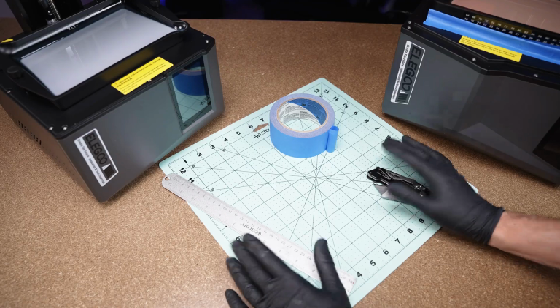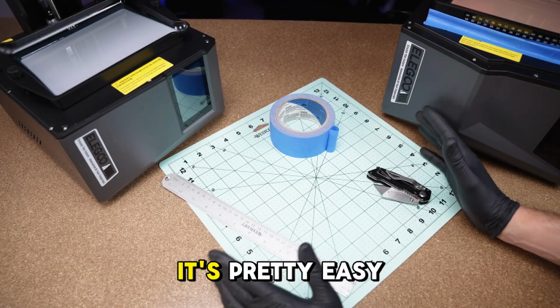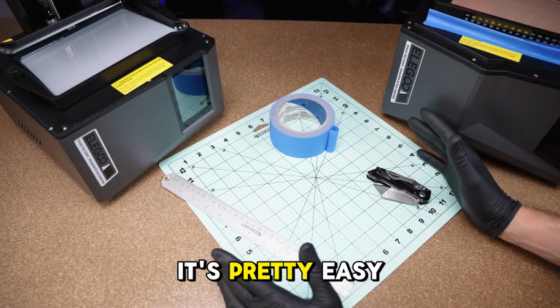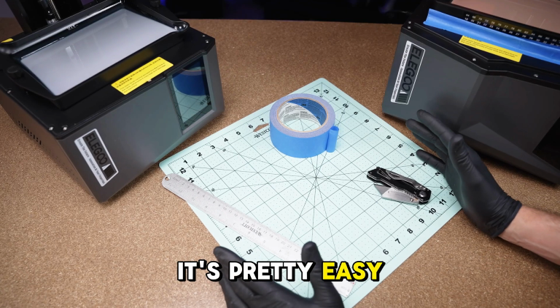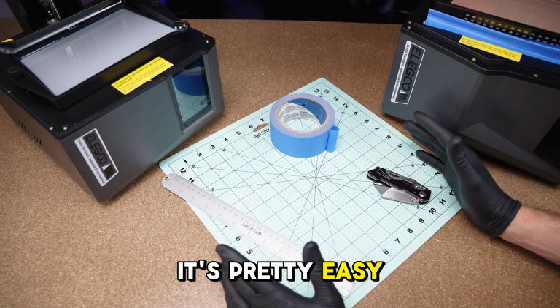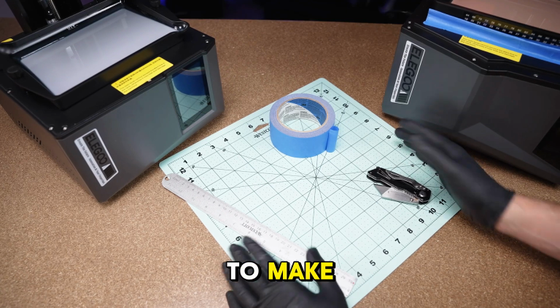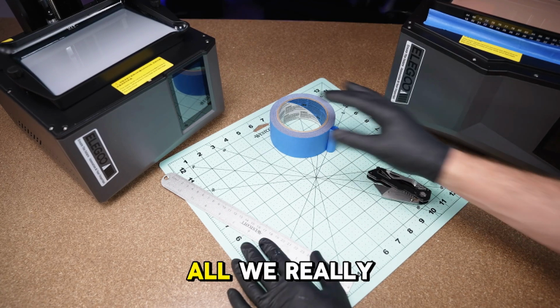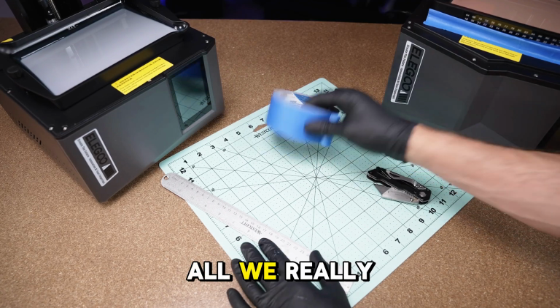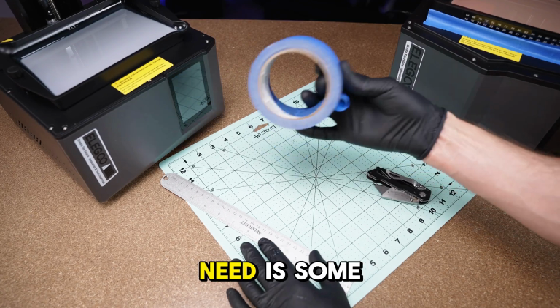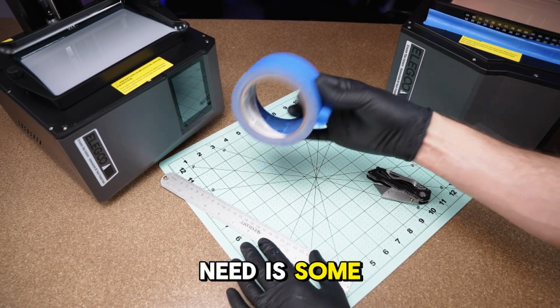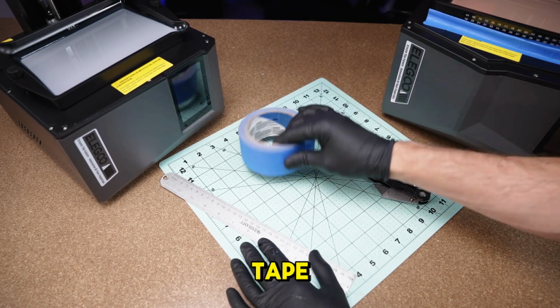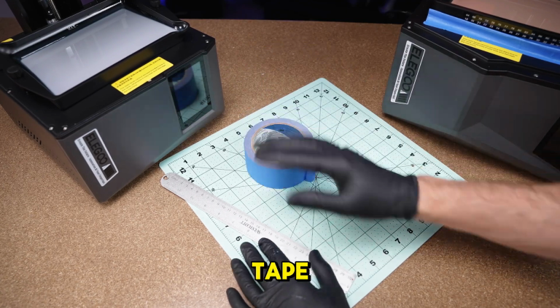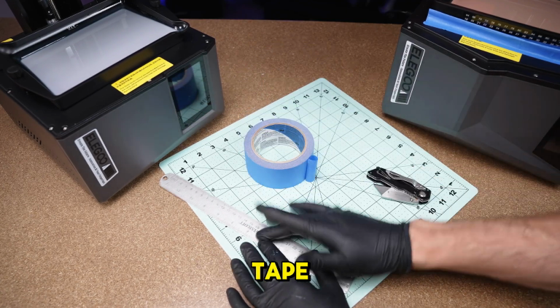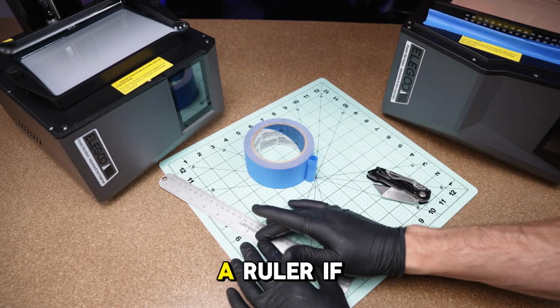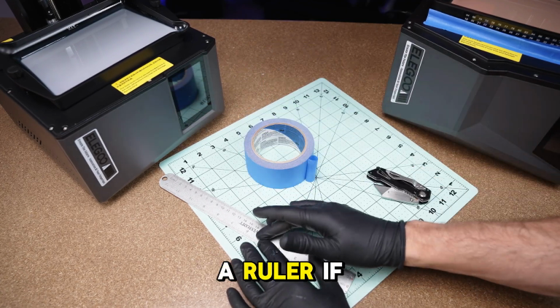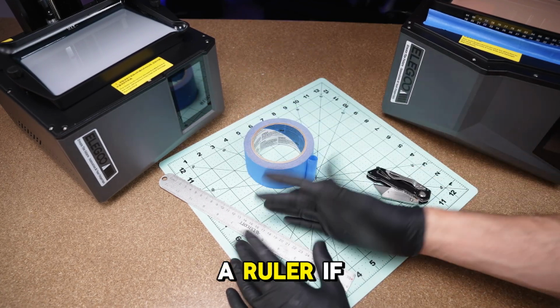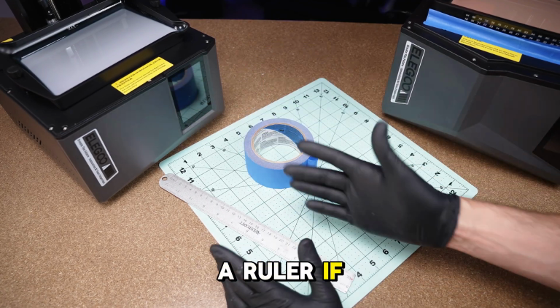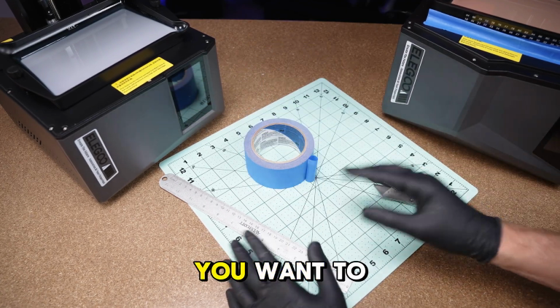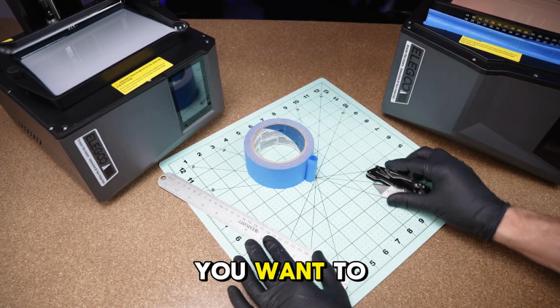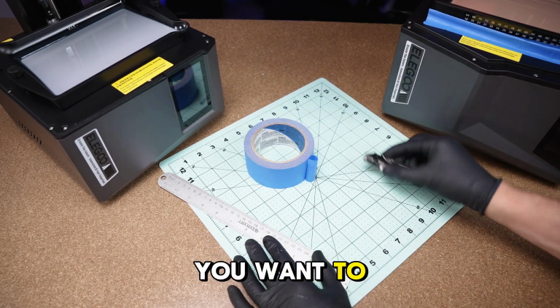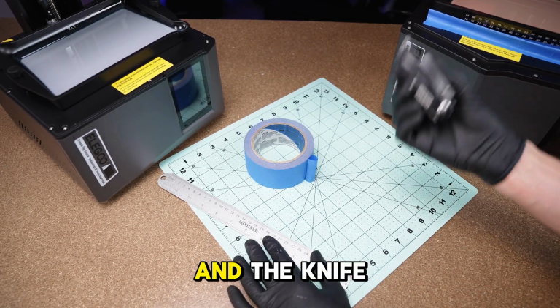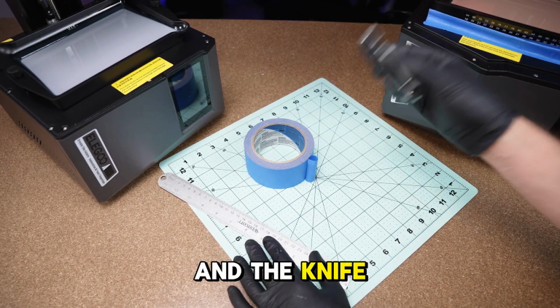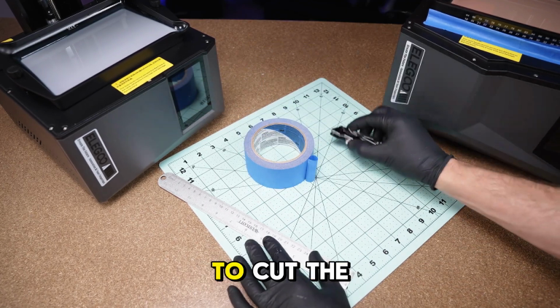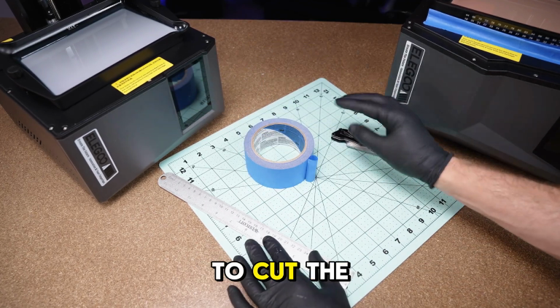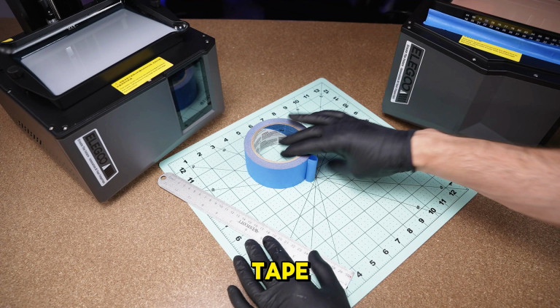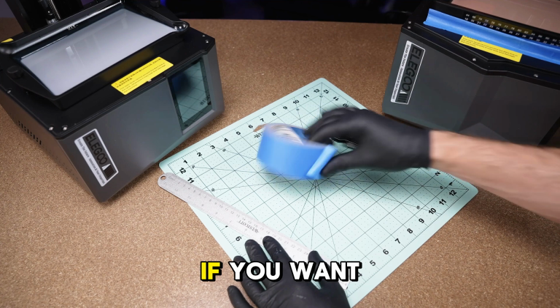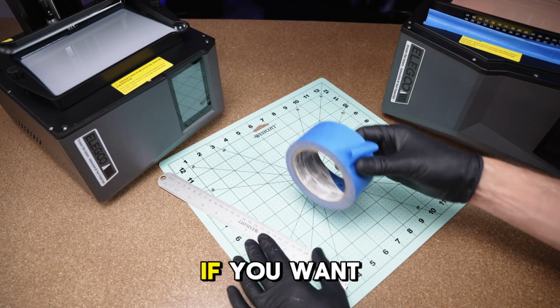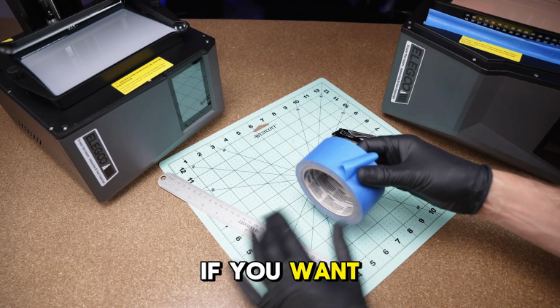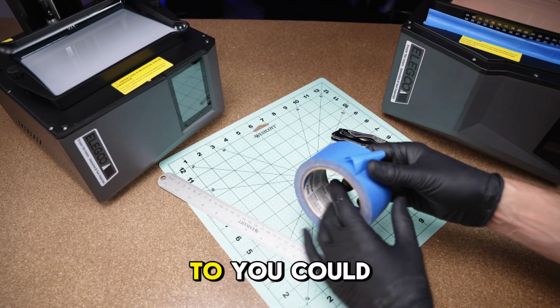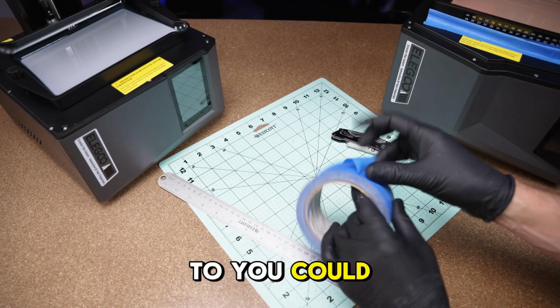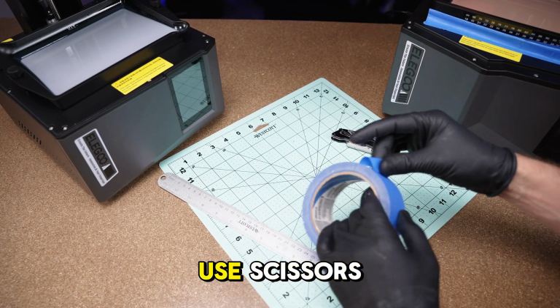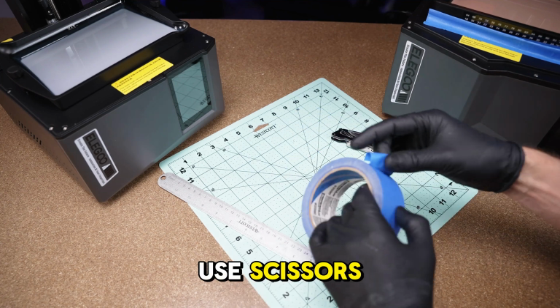So let me show you how to make it. It's pretty easy — all we really need is some tape, a ruler if you want to, and a knife or scissors to cut the tape.